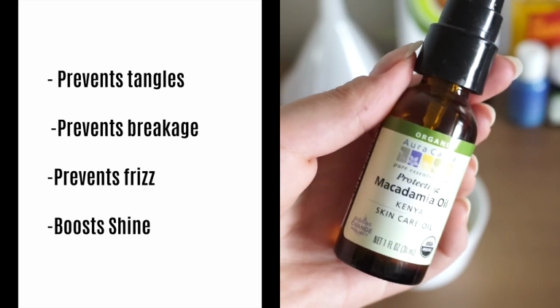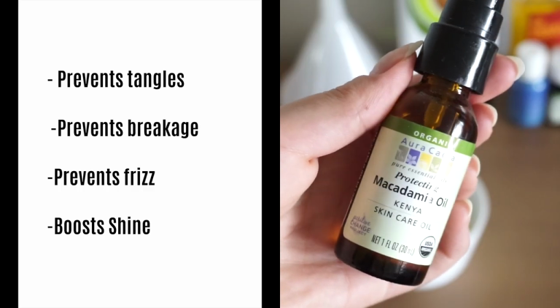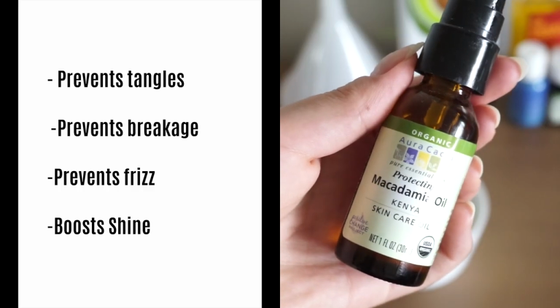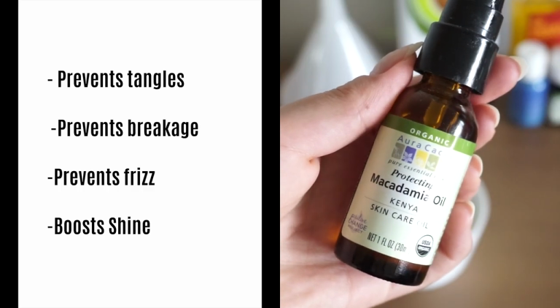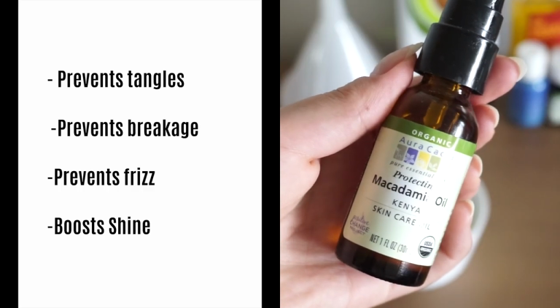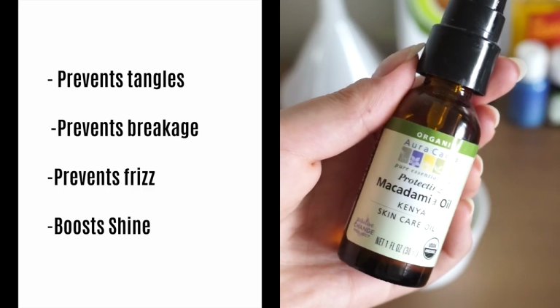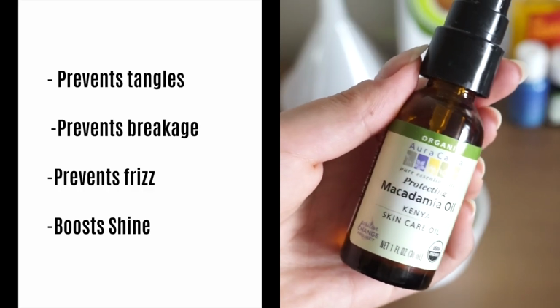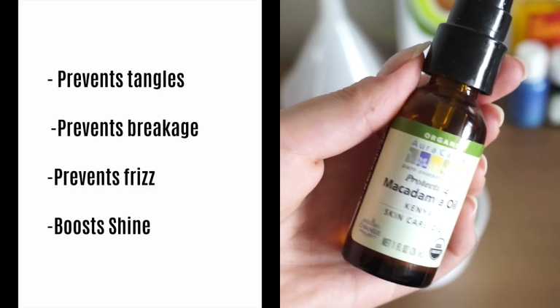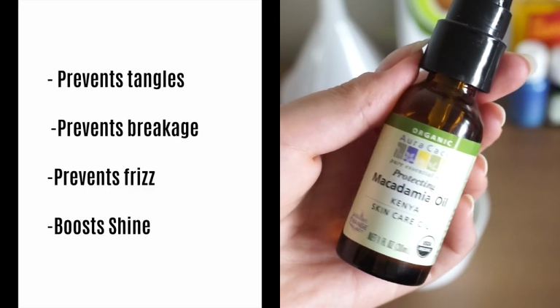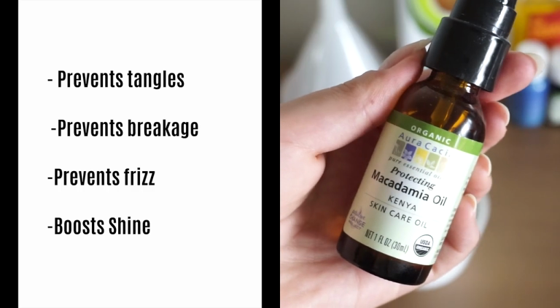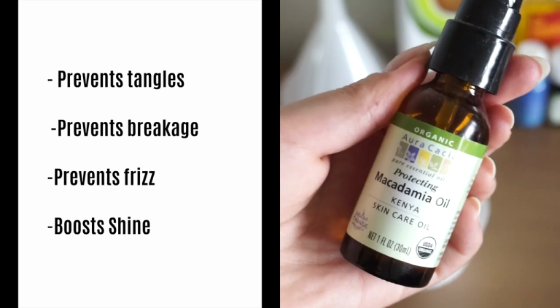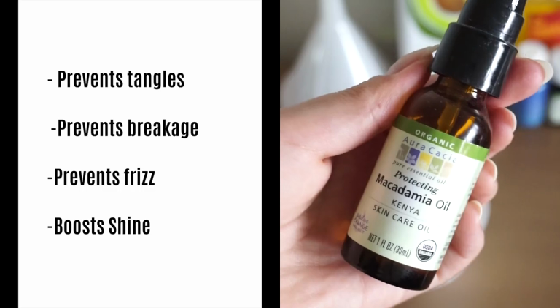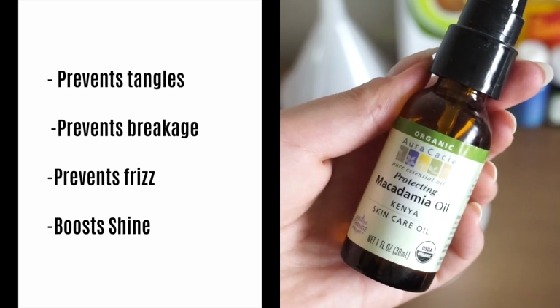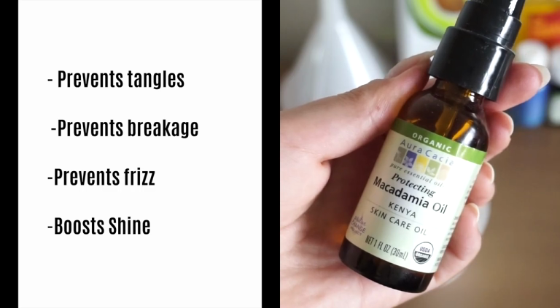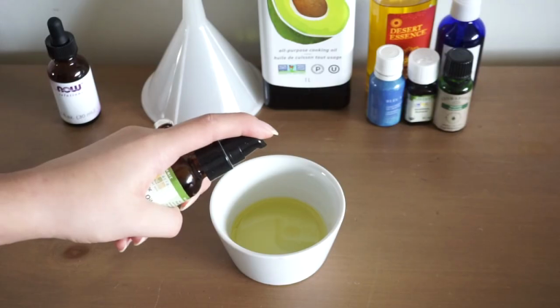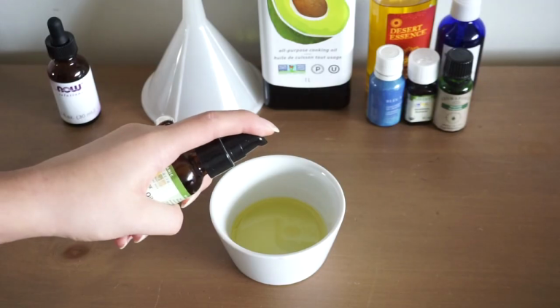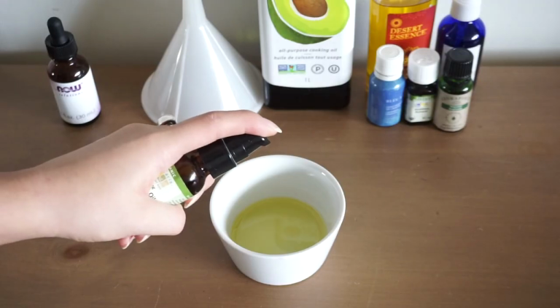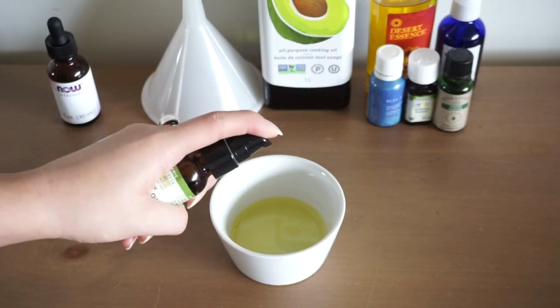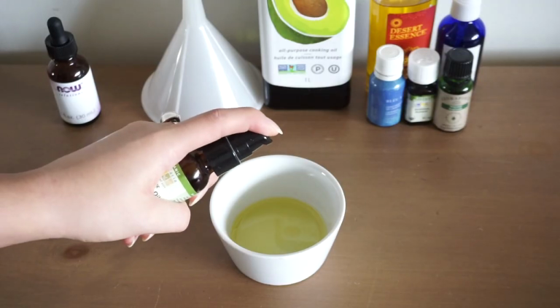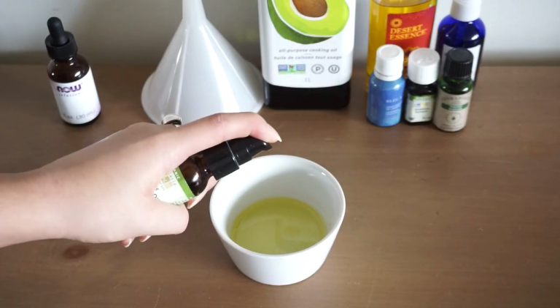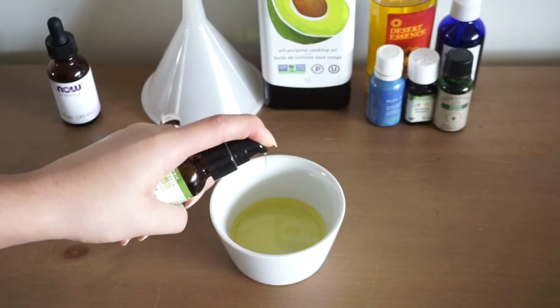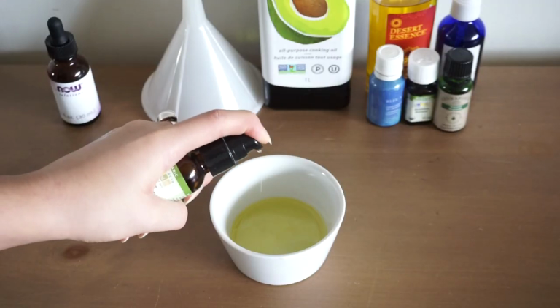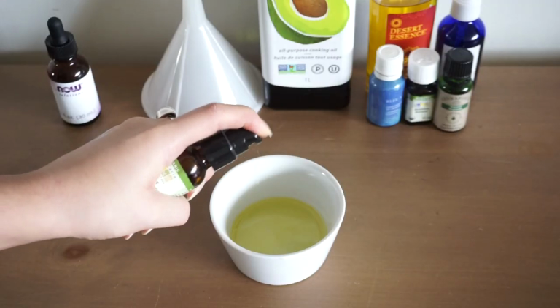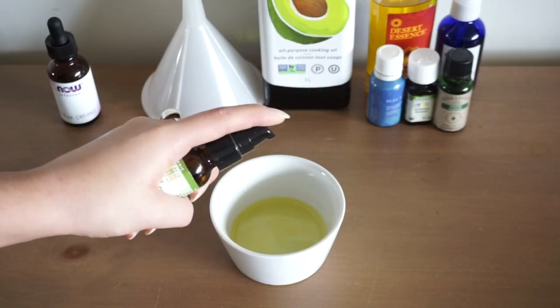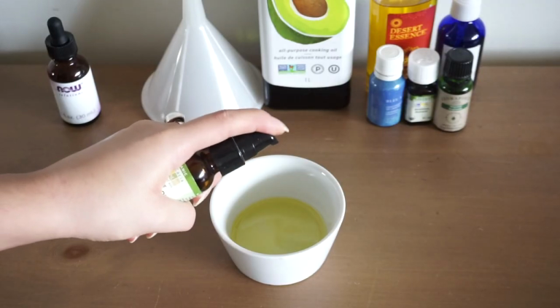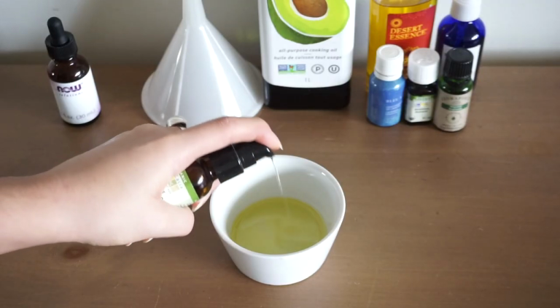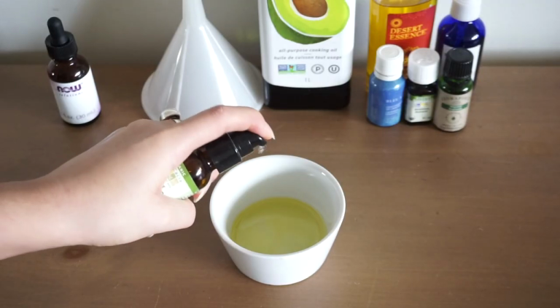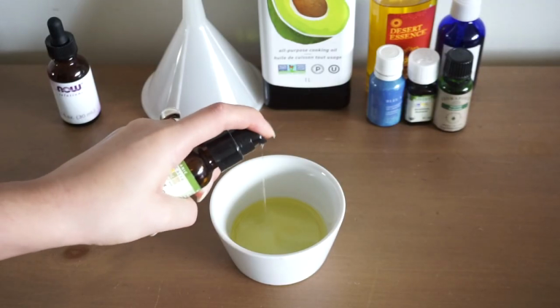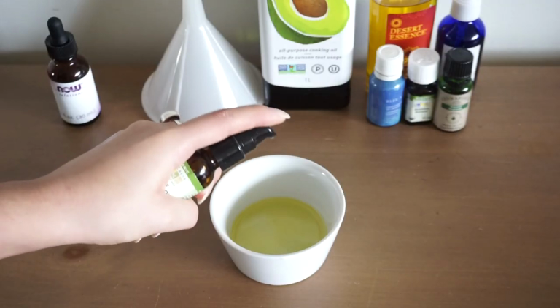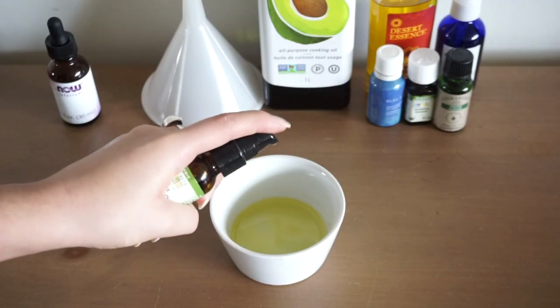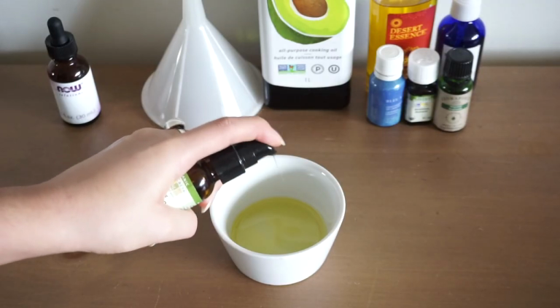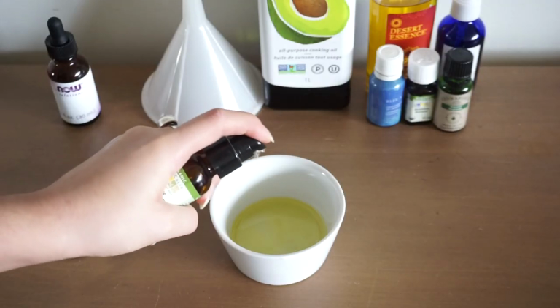And then I added some macadamia oil which also prevents tangles, prevents frizz, and prevents breakage.